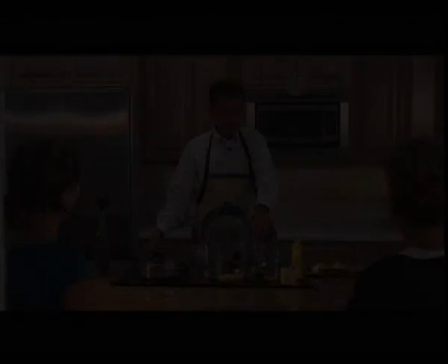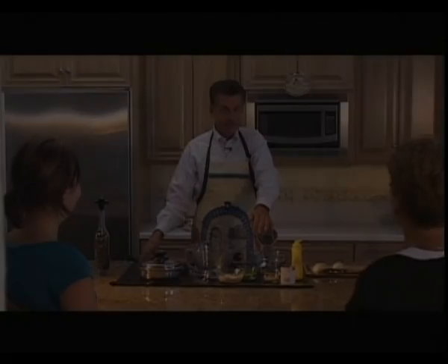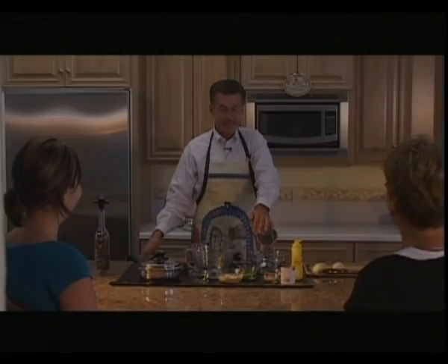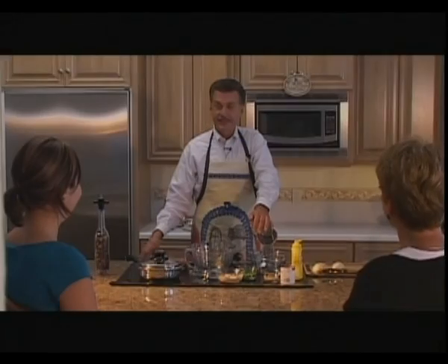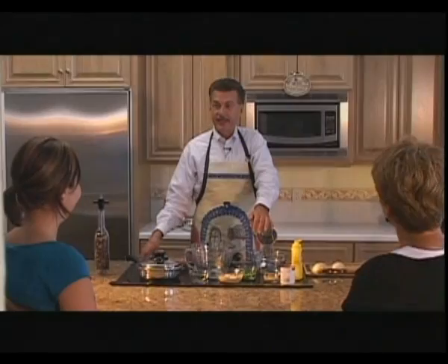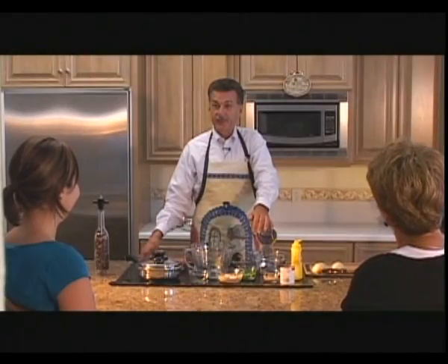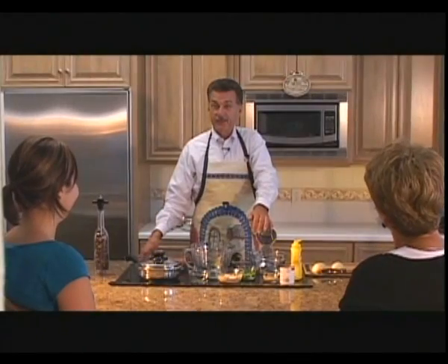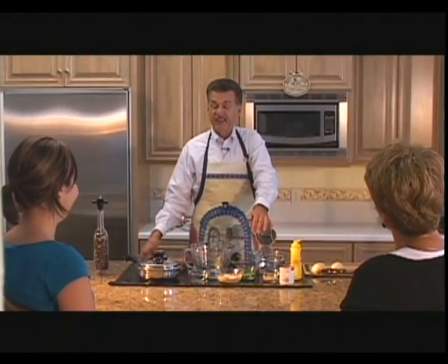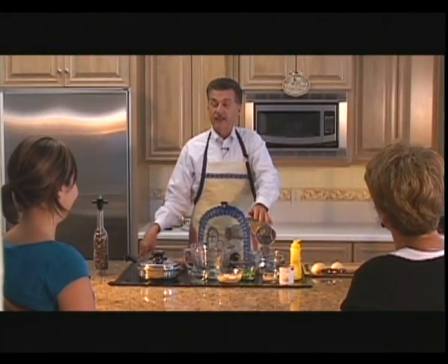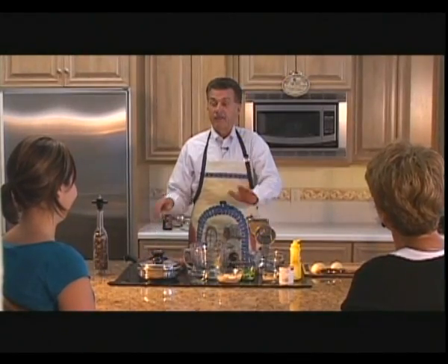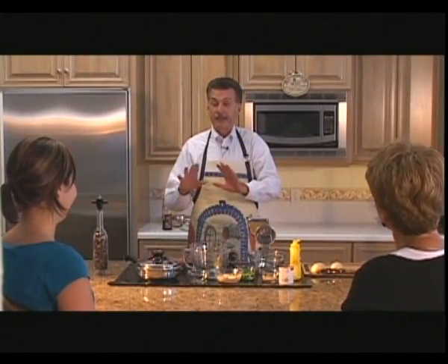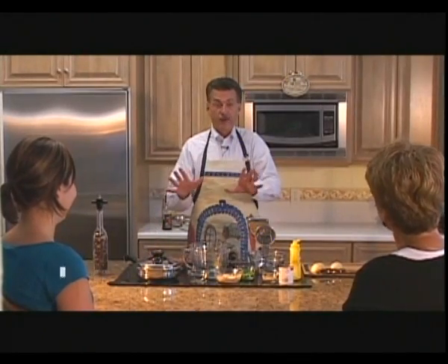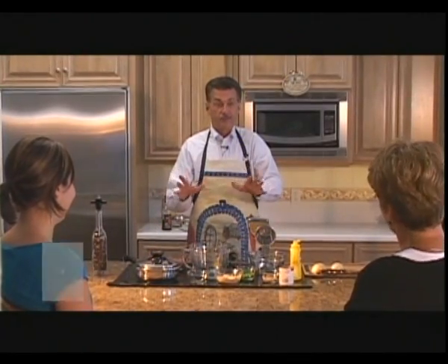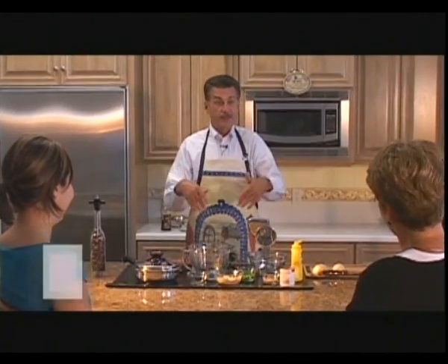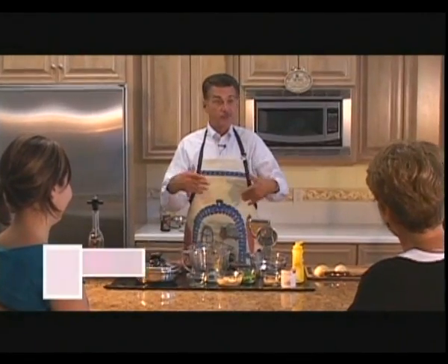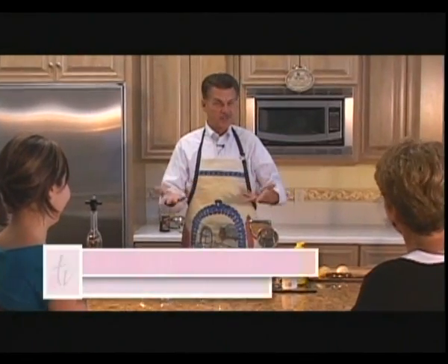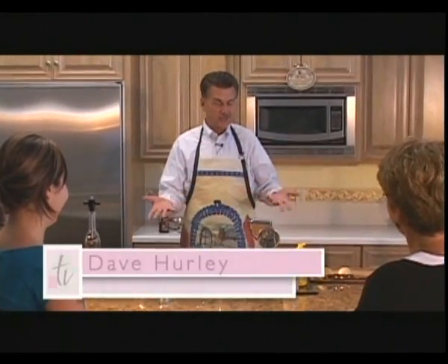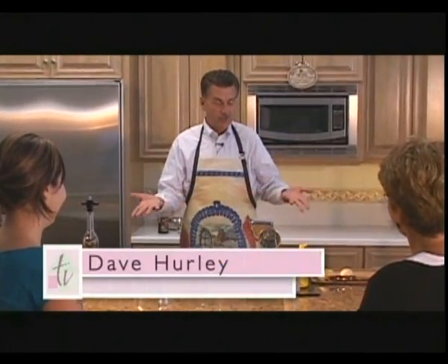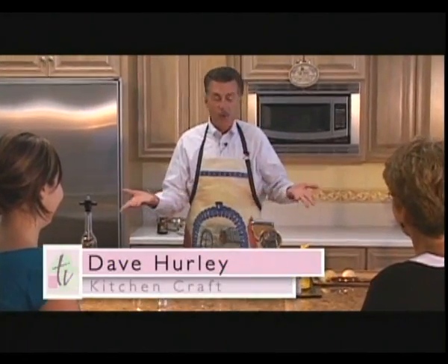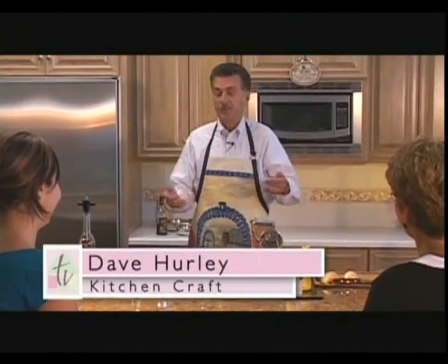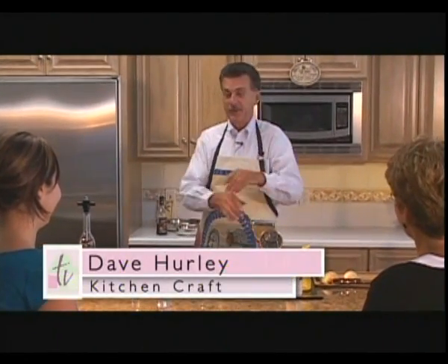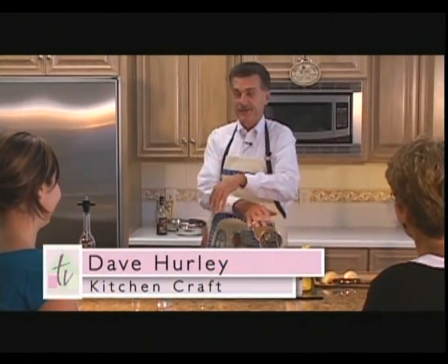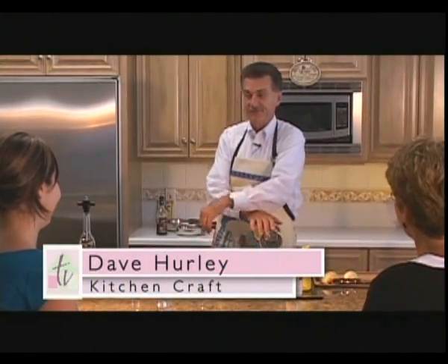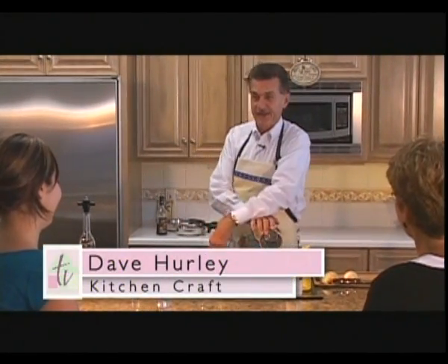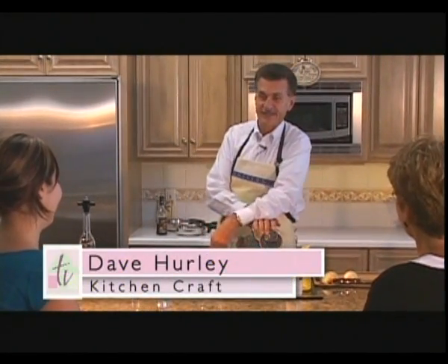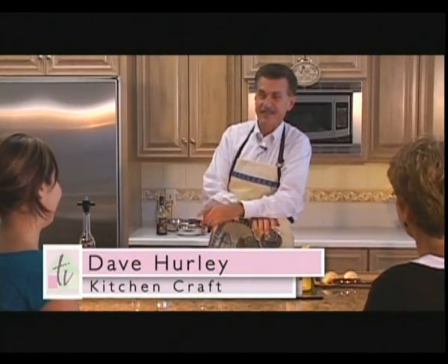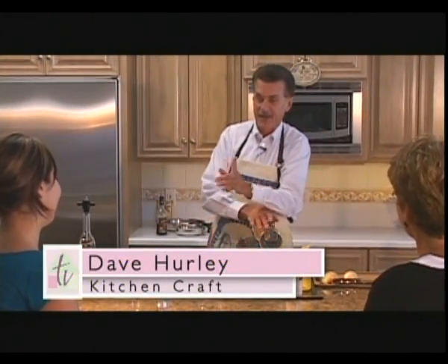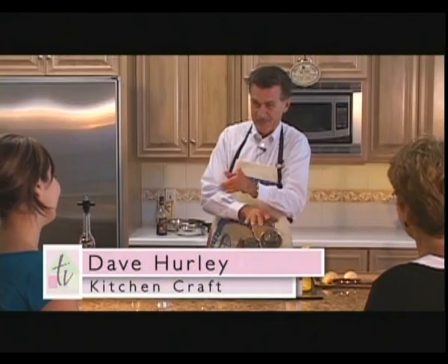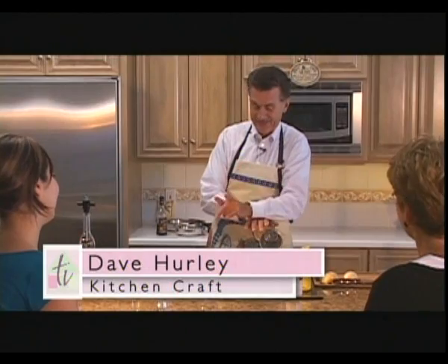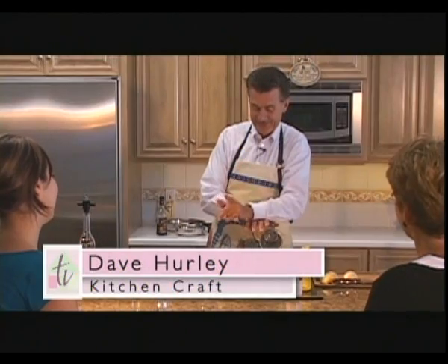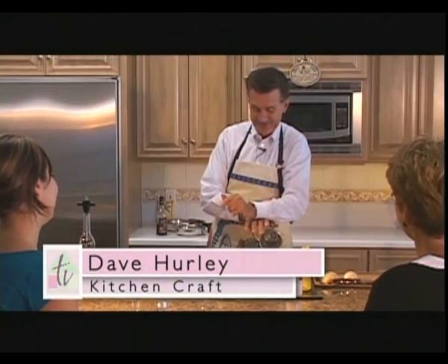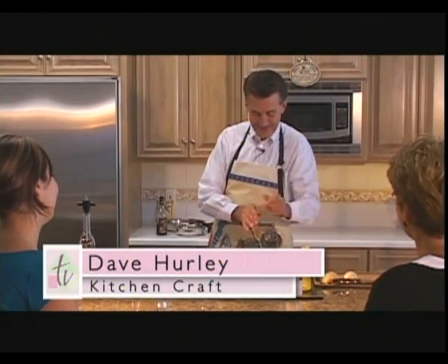Well, ladies, today we're going to make meatloaf. Good old traditional home-cooking, family-style meatloaf, all right?